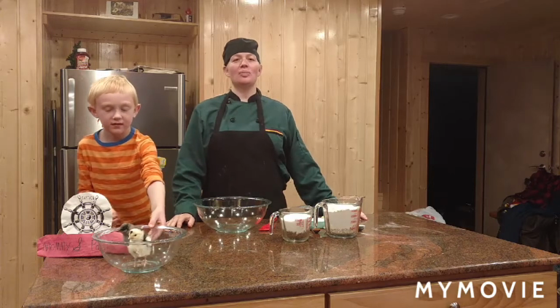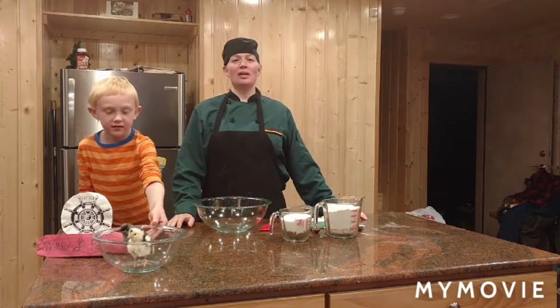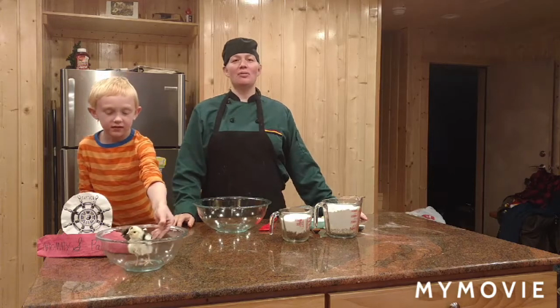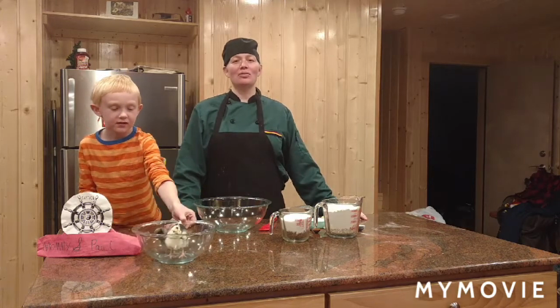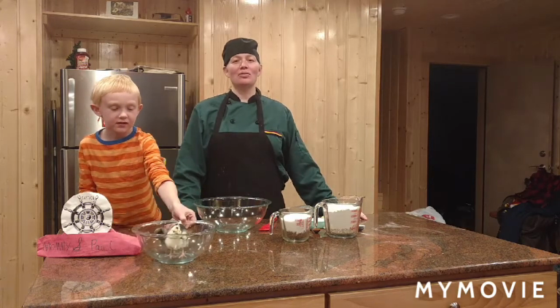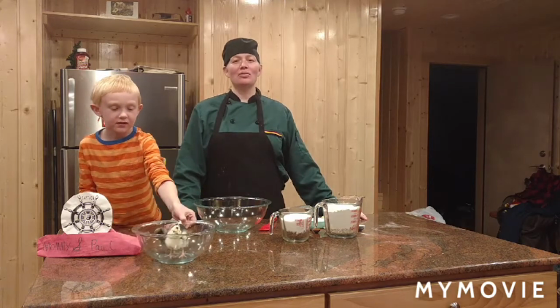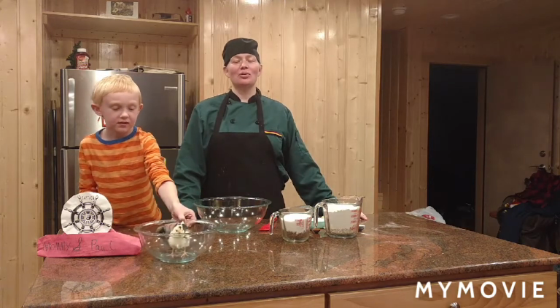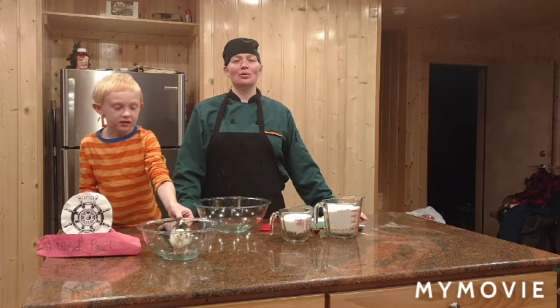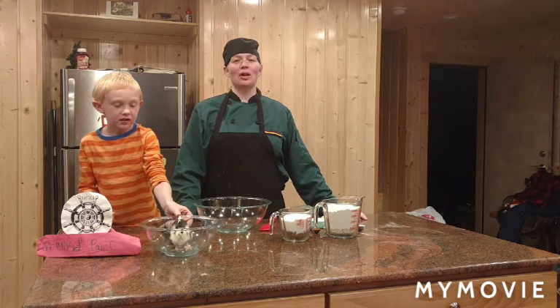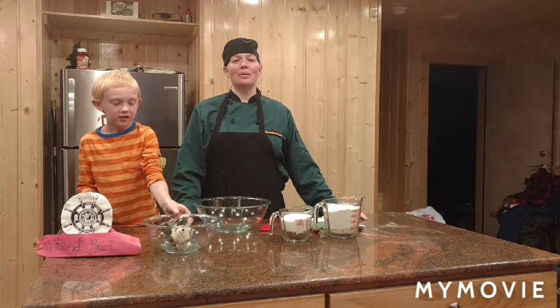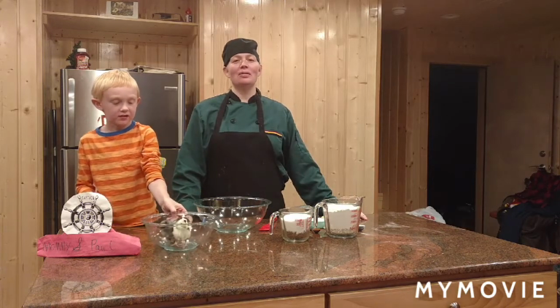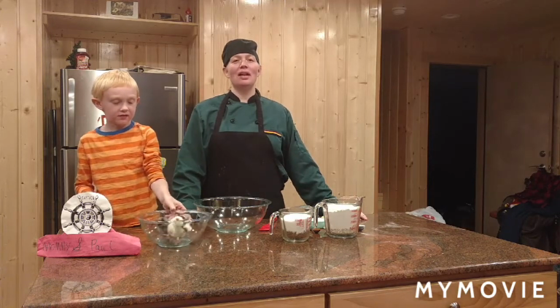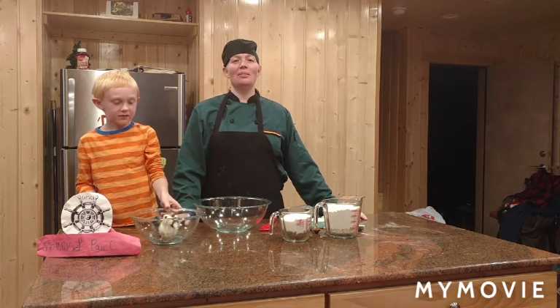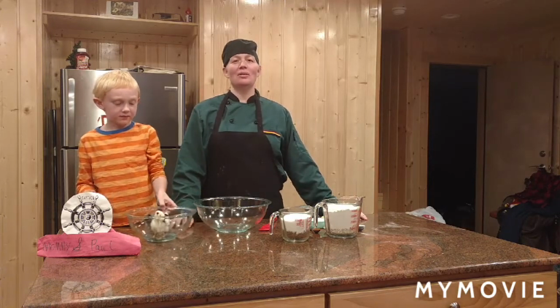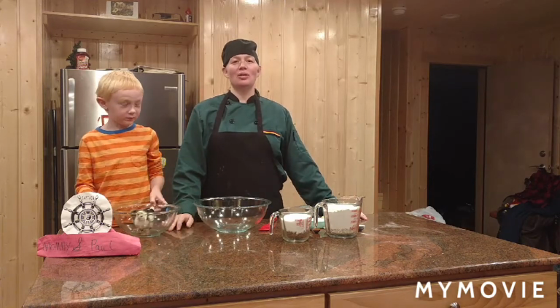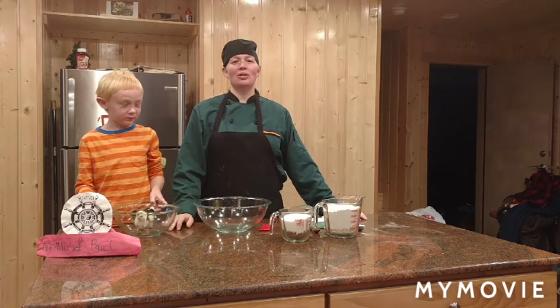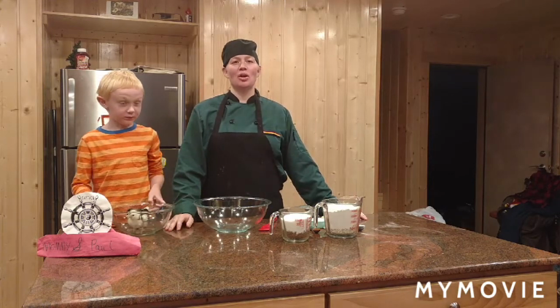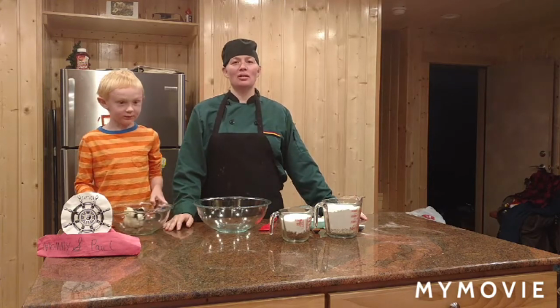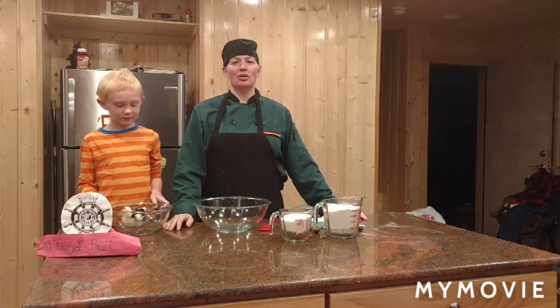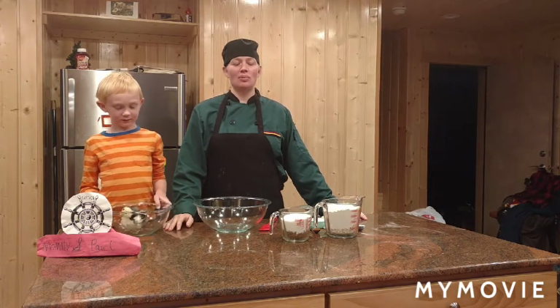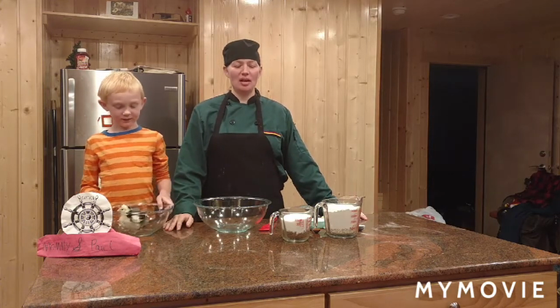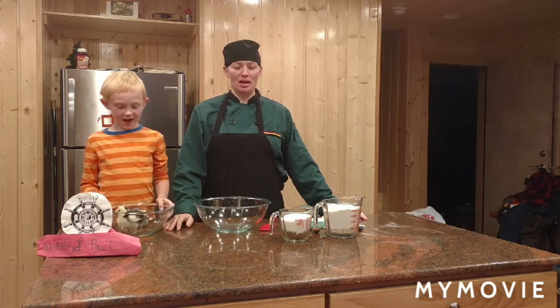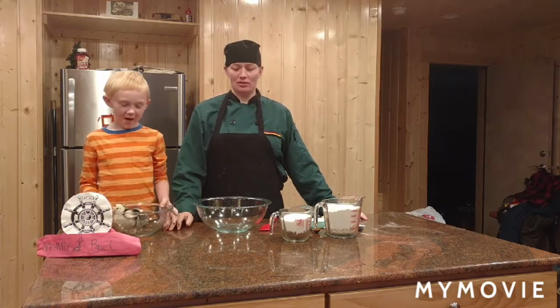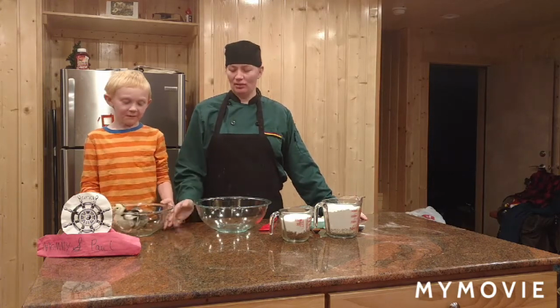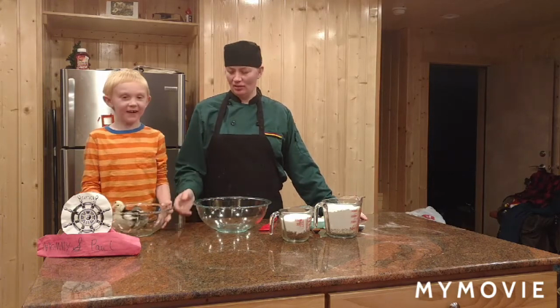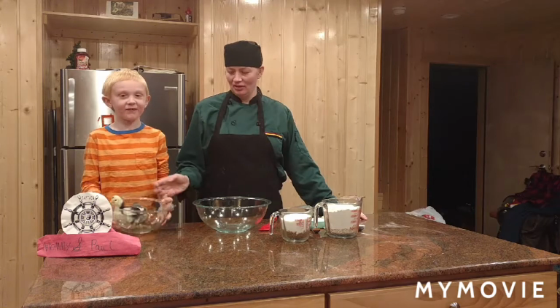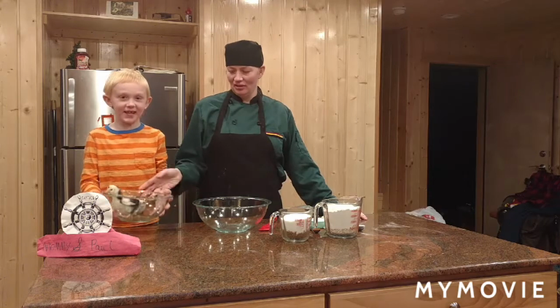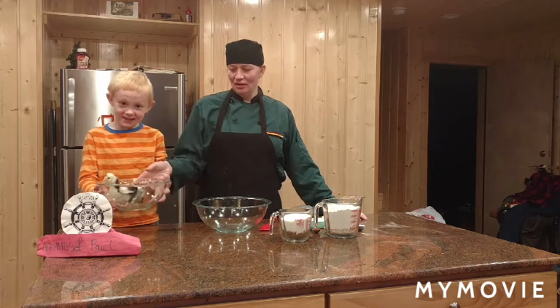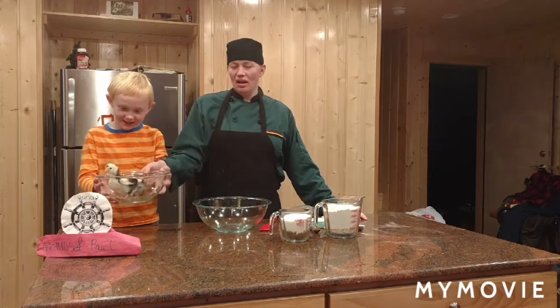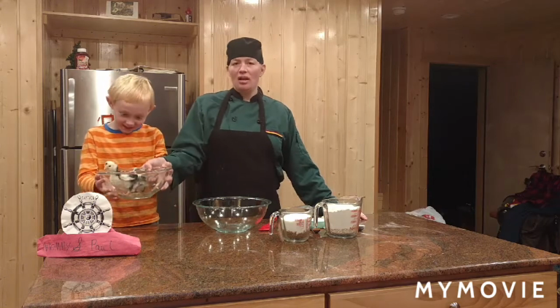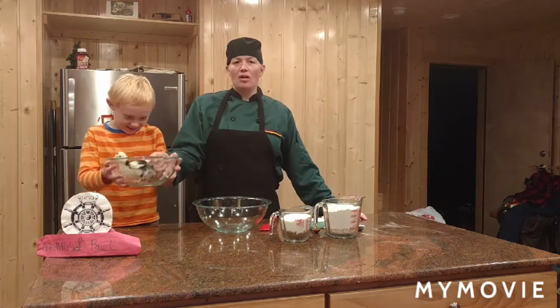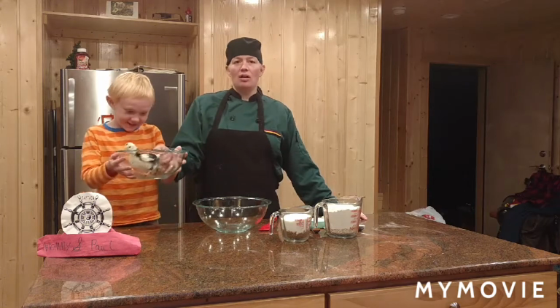Welcome to Chef's School Dropout. Today I'm going to make chocolate chip chickens. With these chickens.